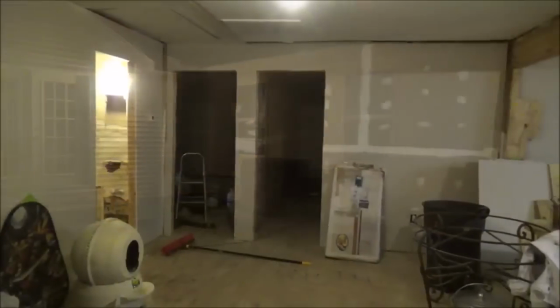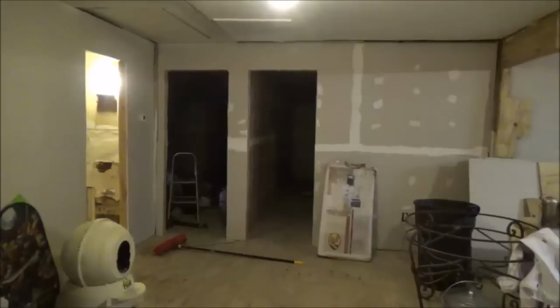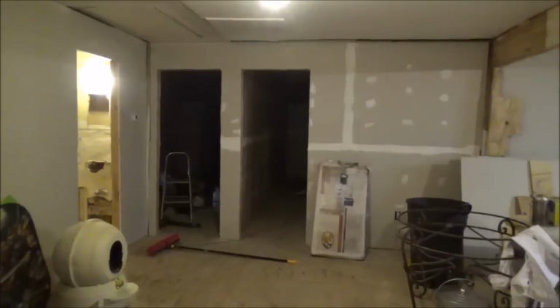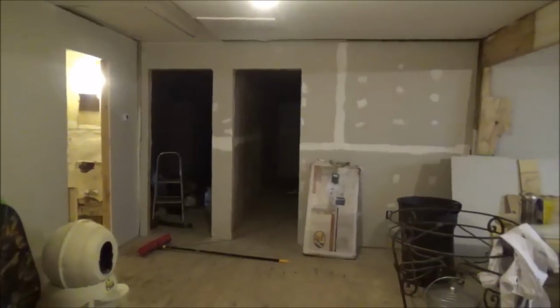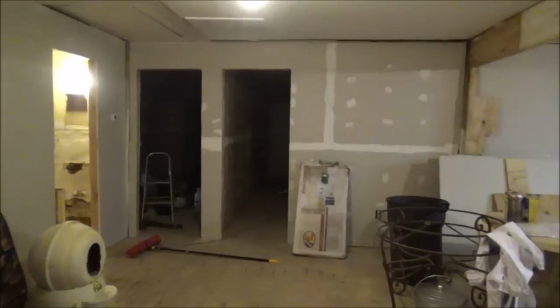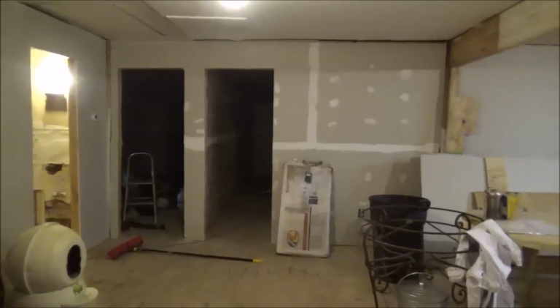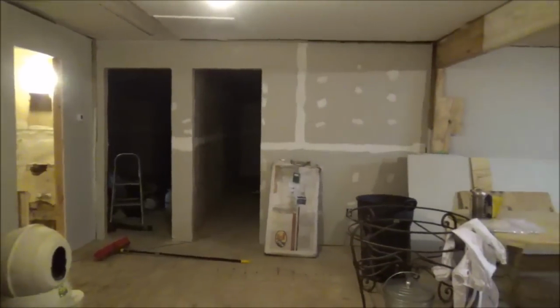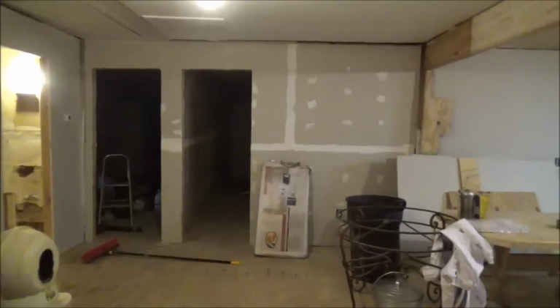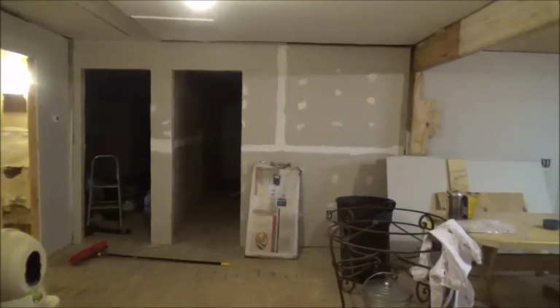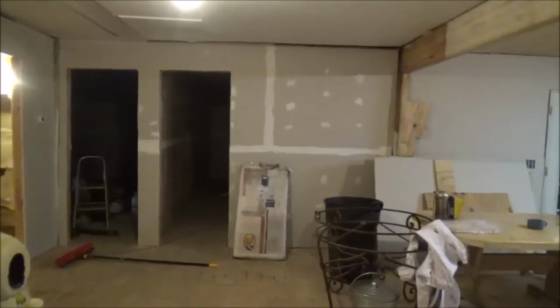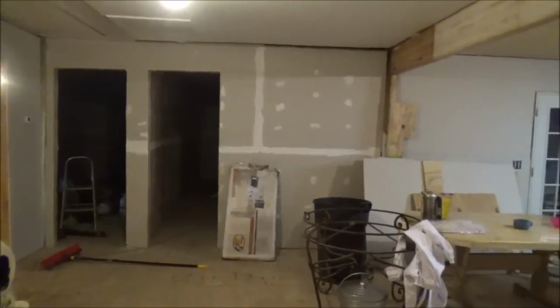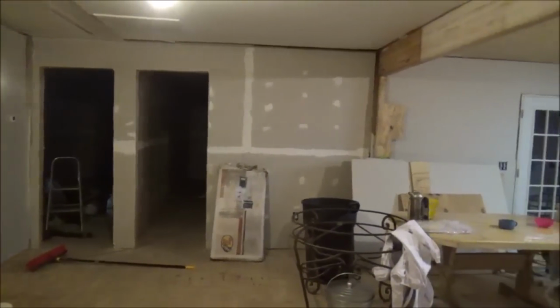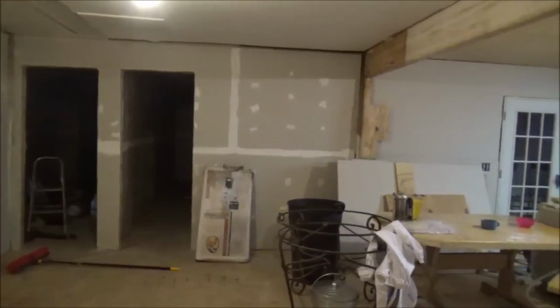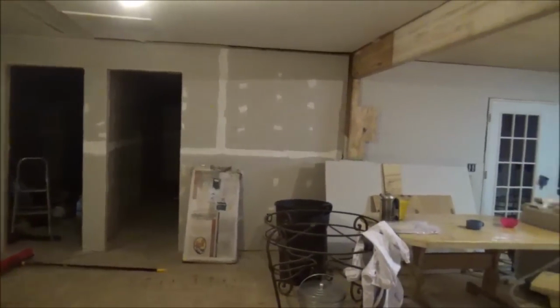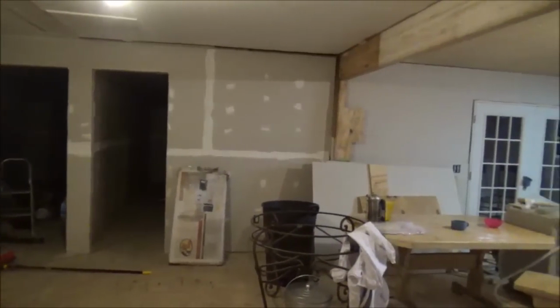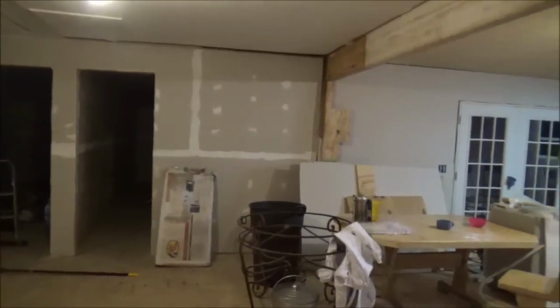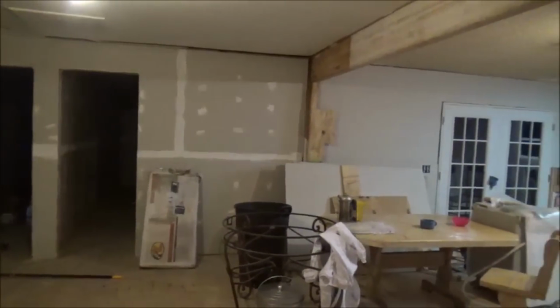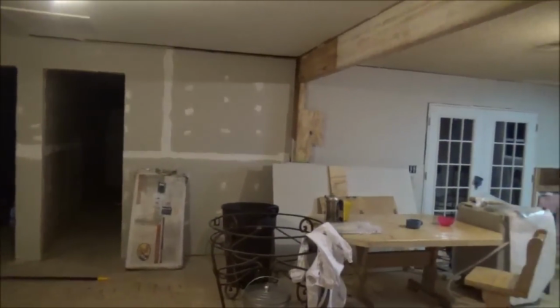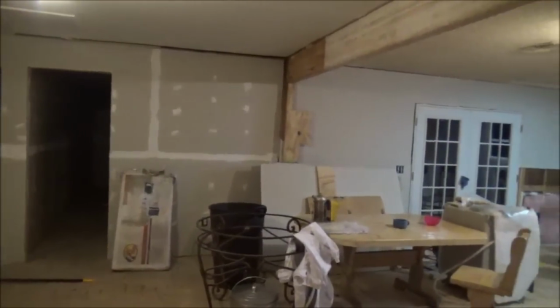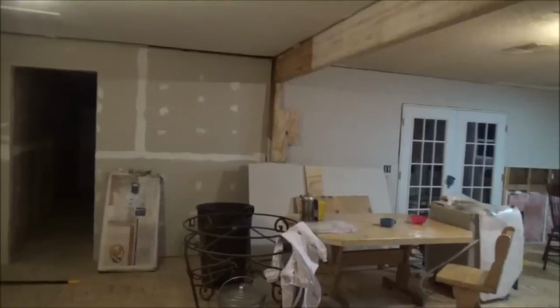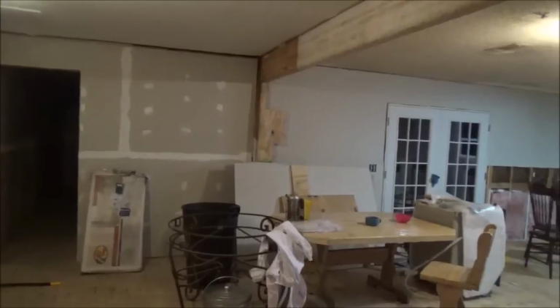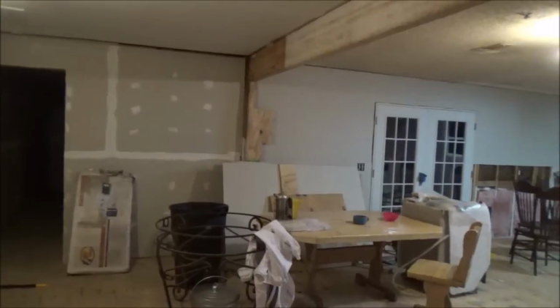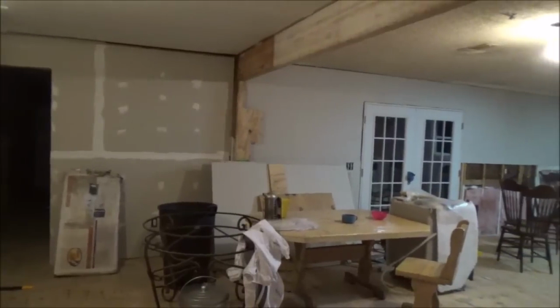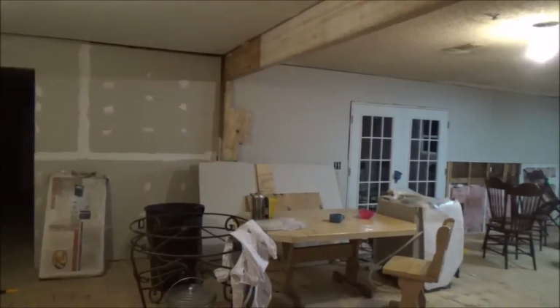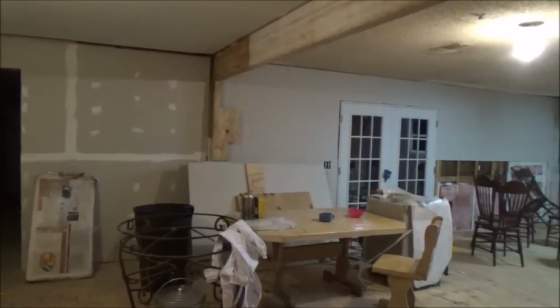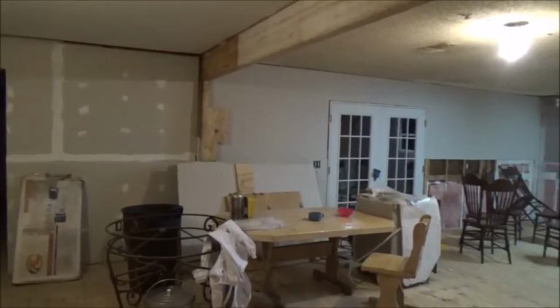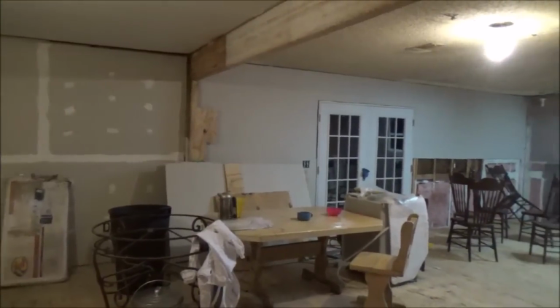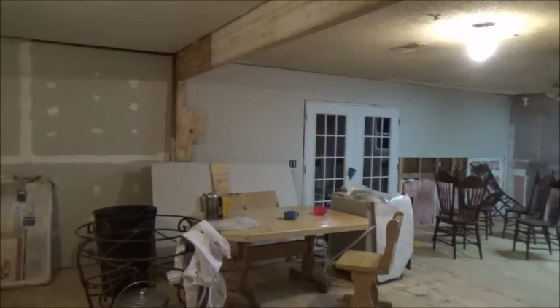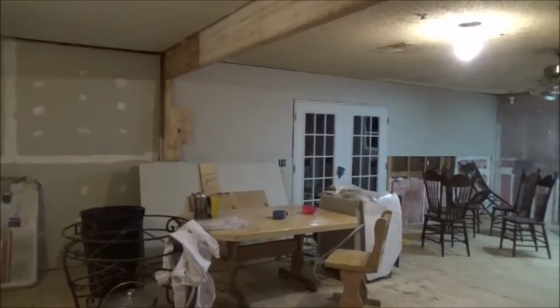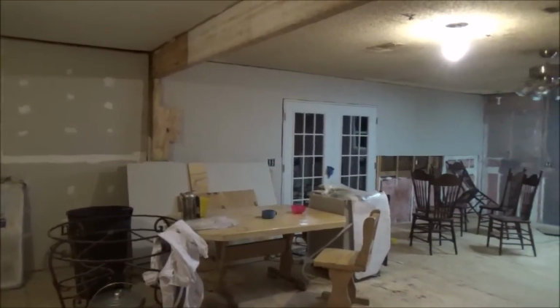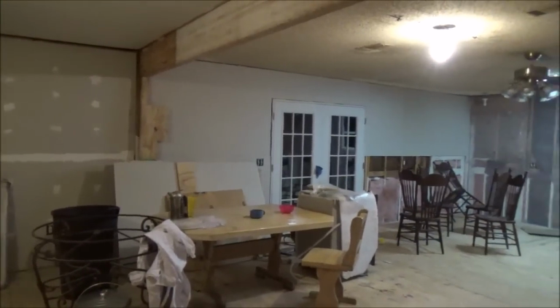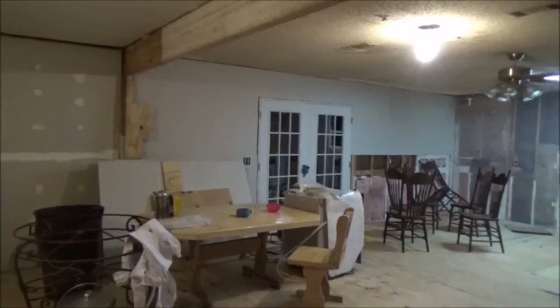So the house is just about exactly how I left it, and eventually this project will continue.